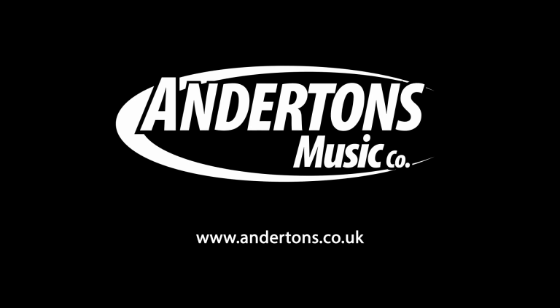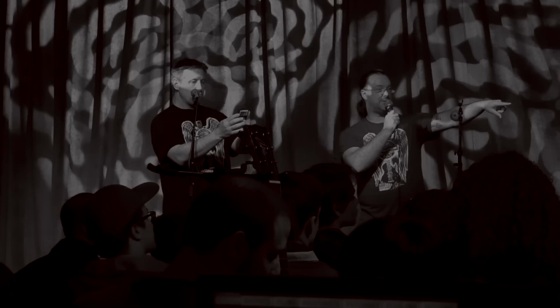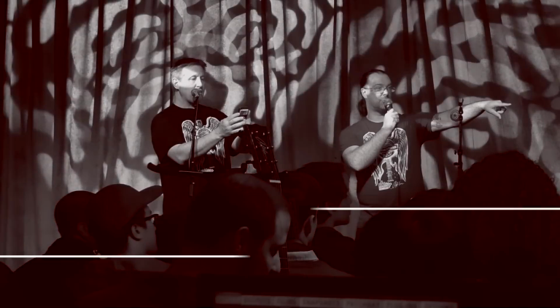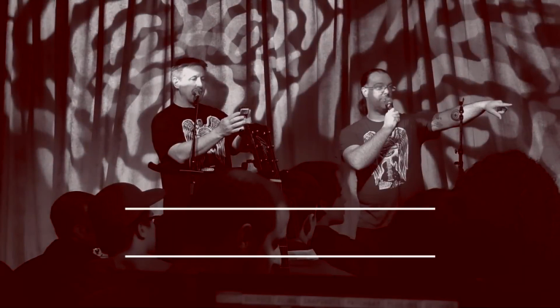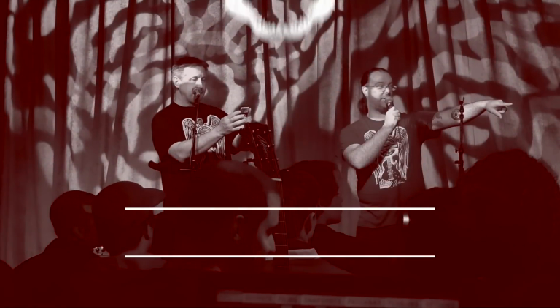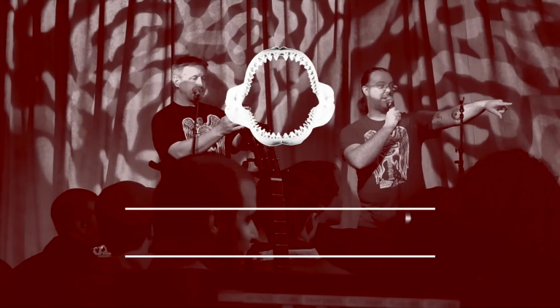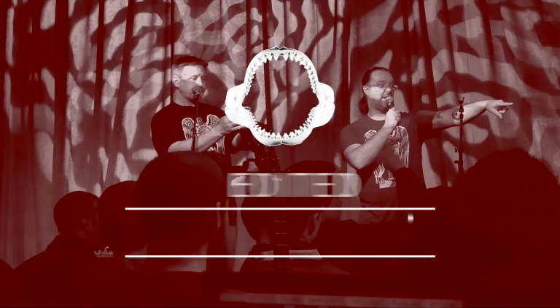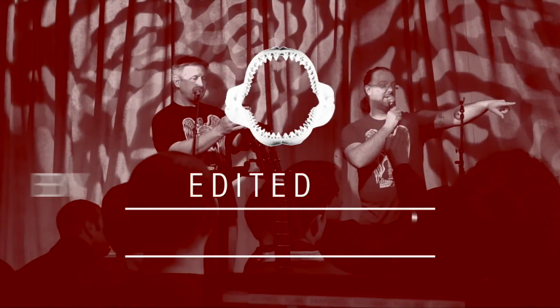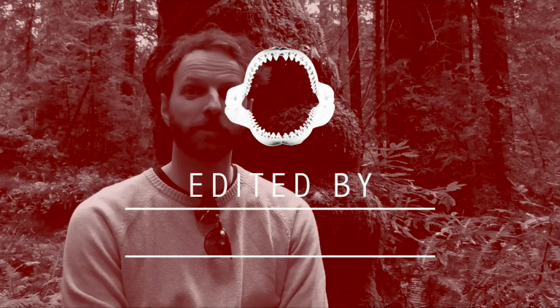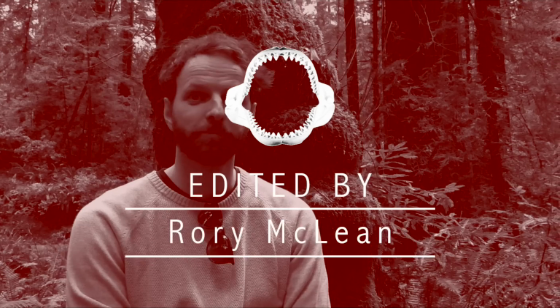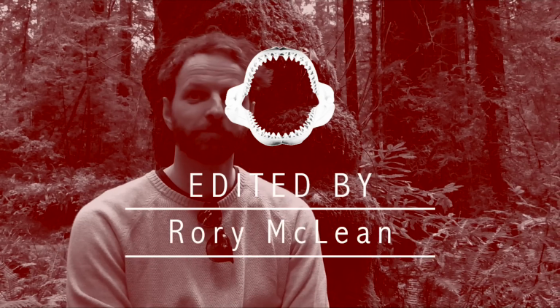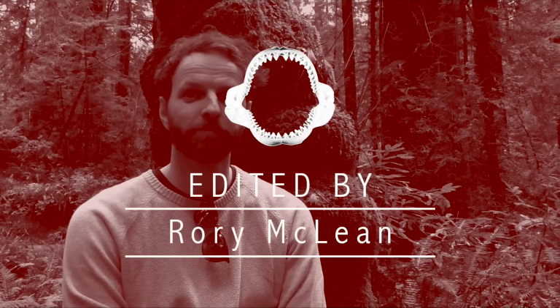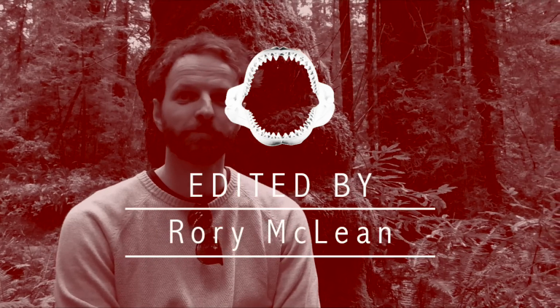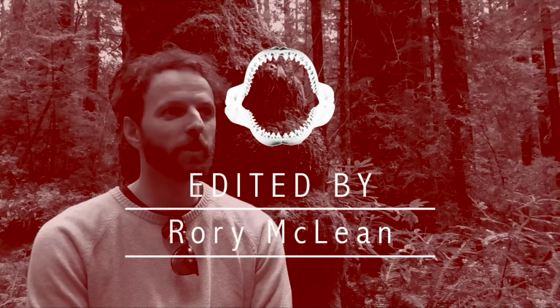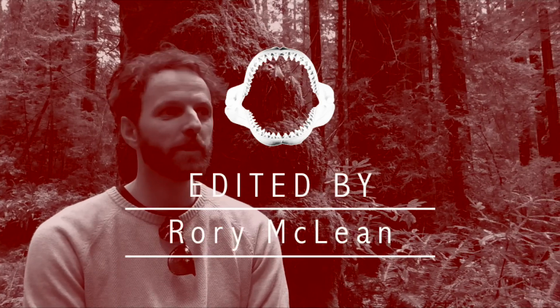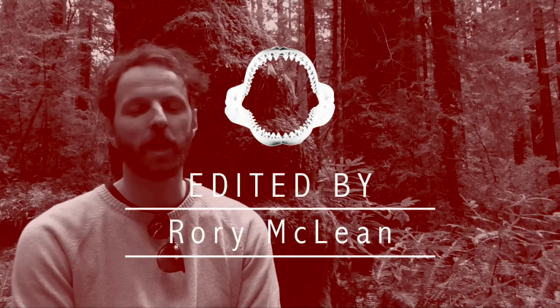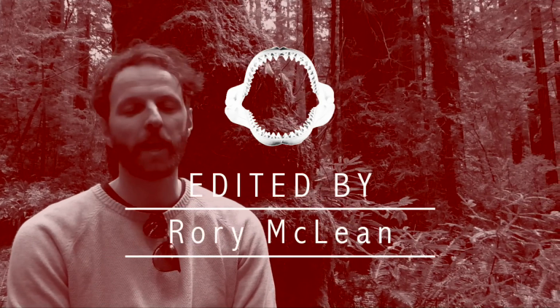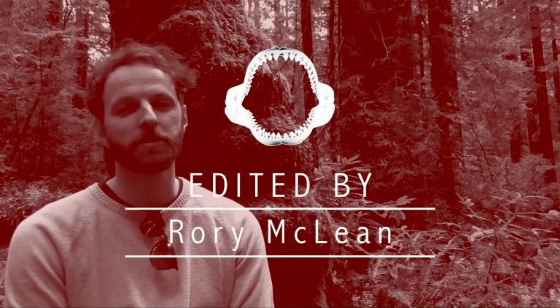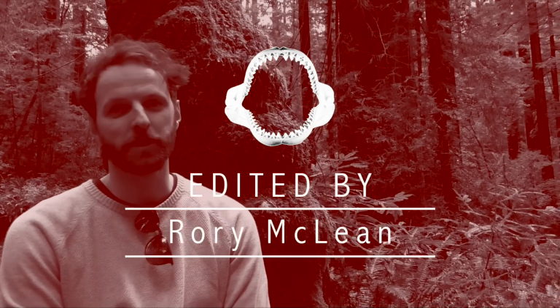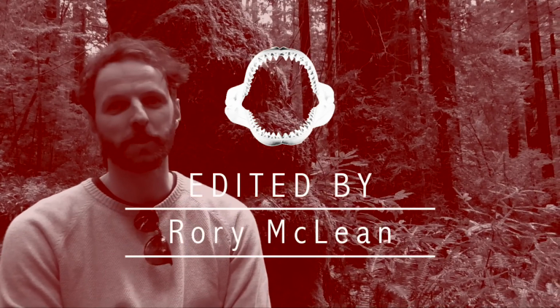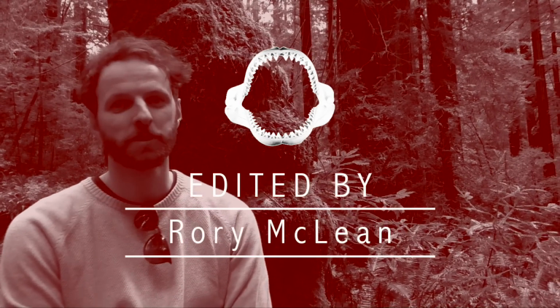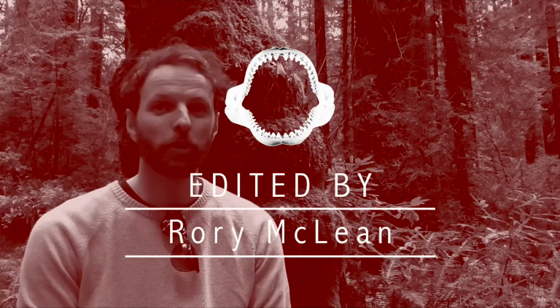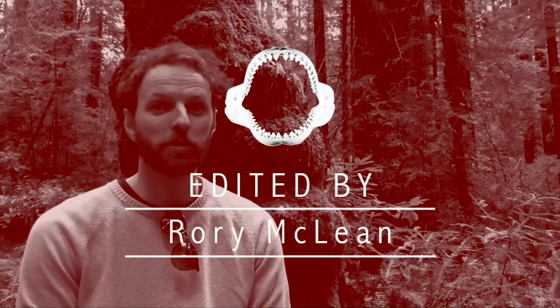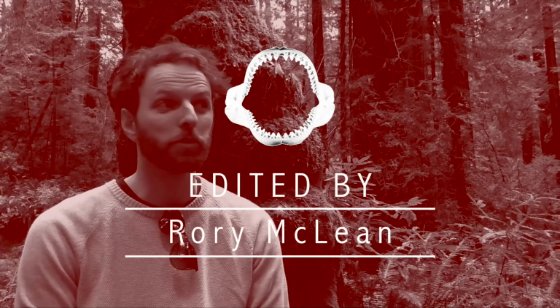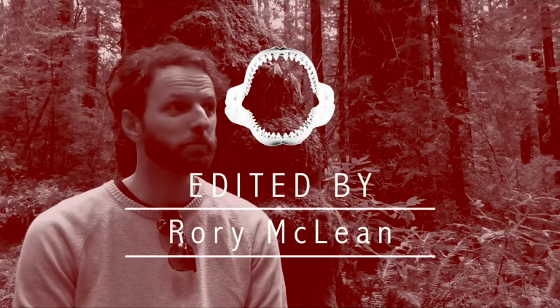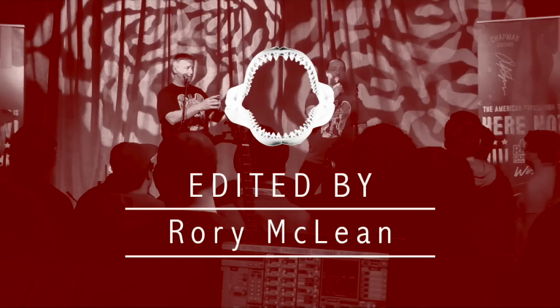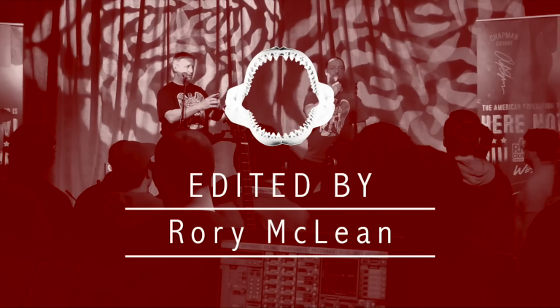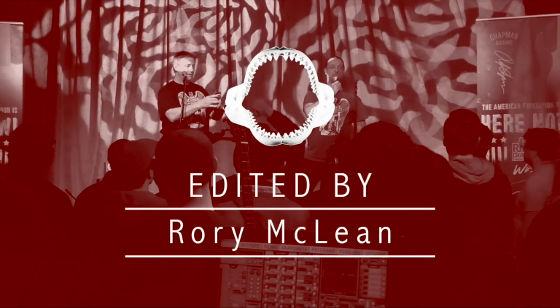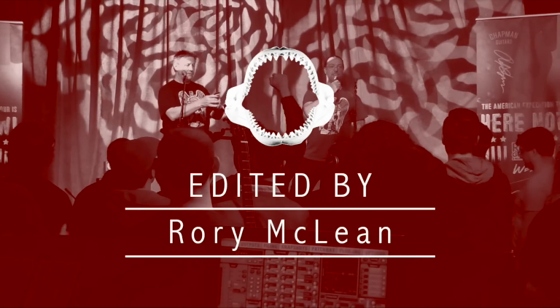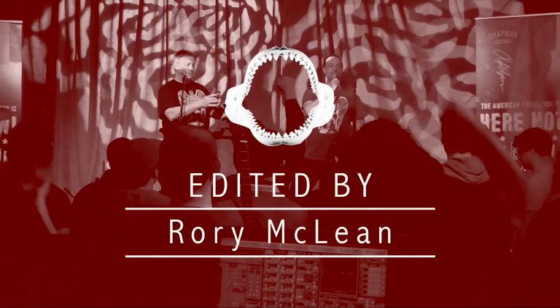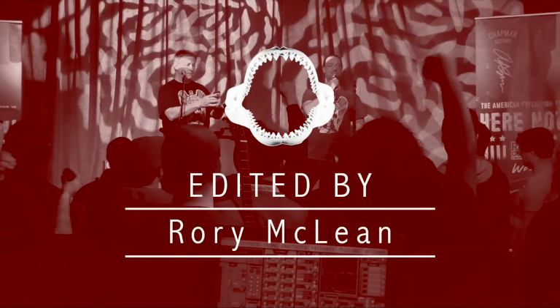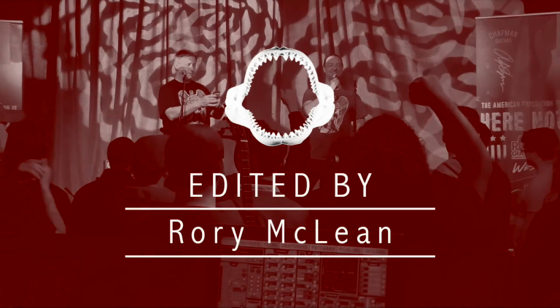This is Rory from the UK — he edits the videos. Rory's awesome. Thank you.